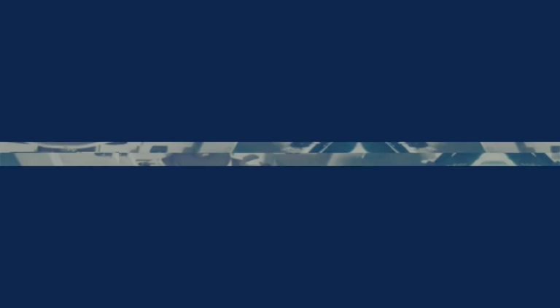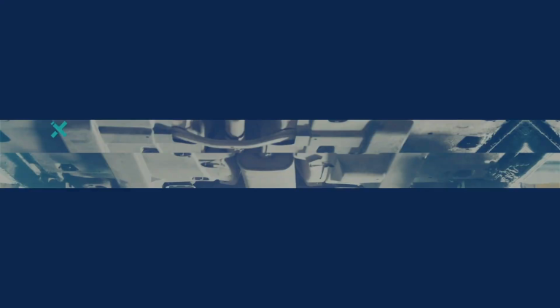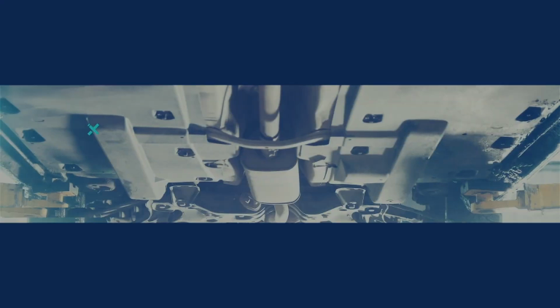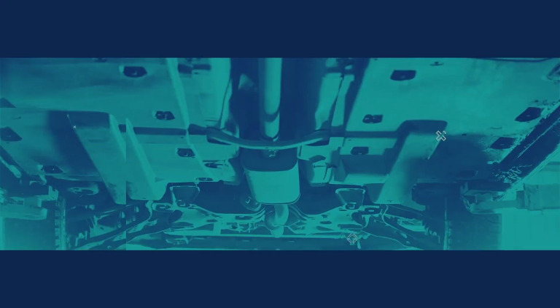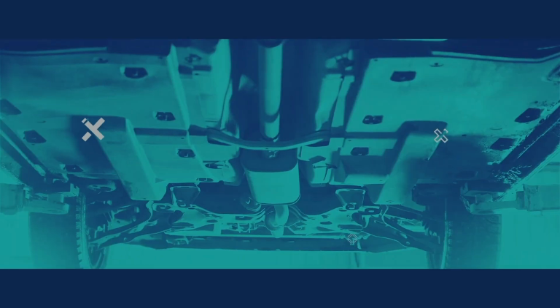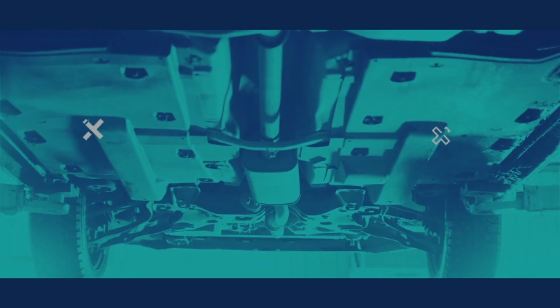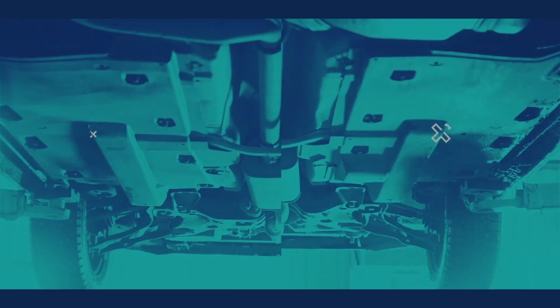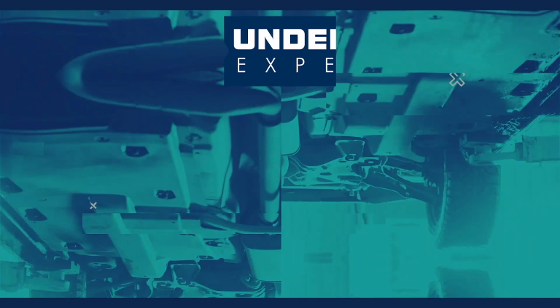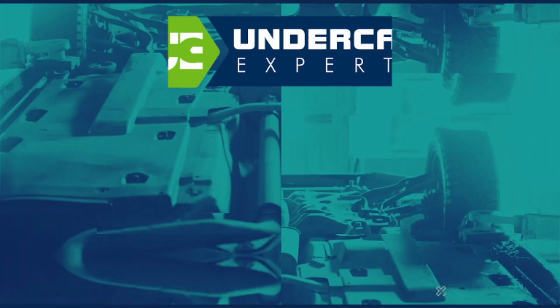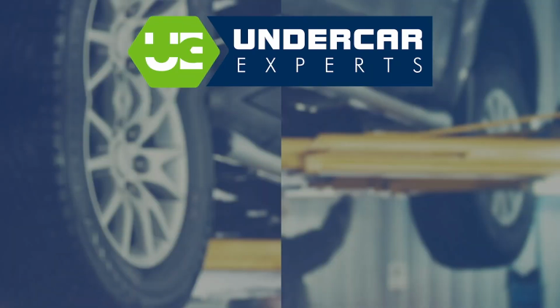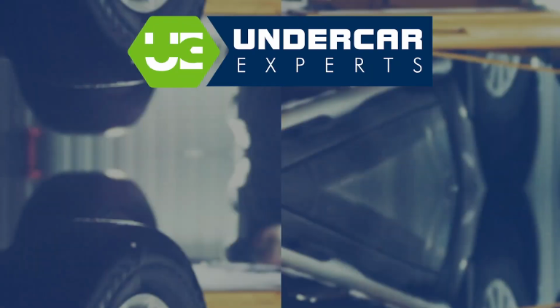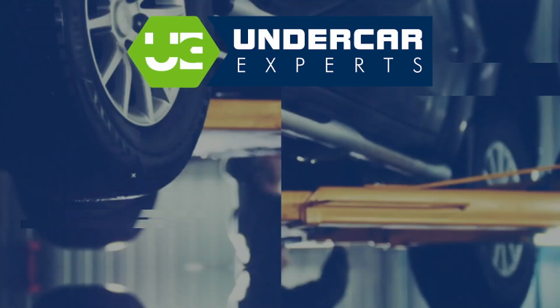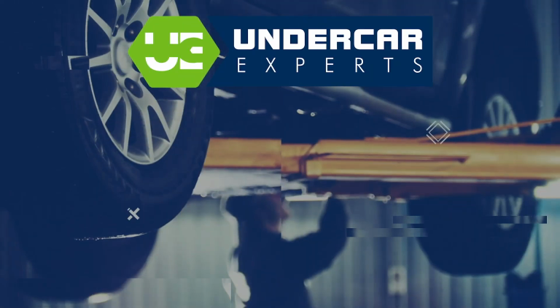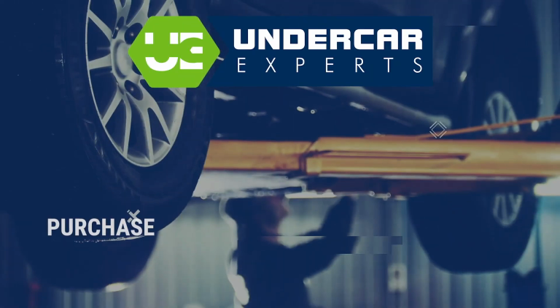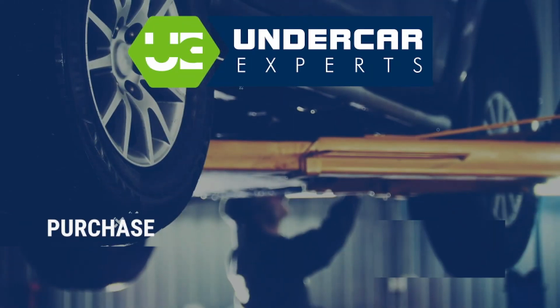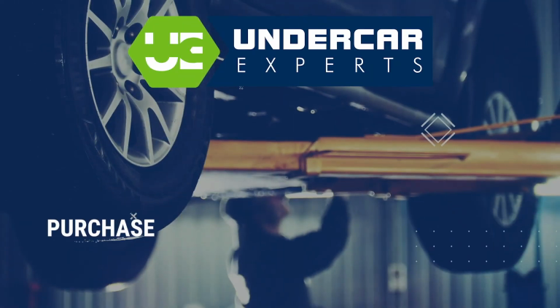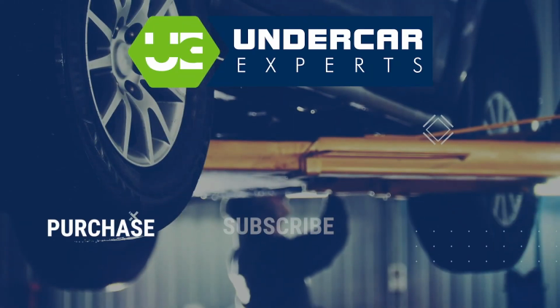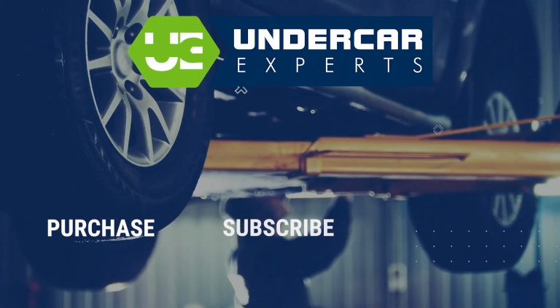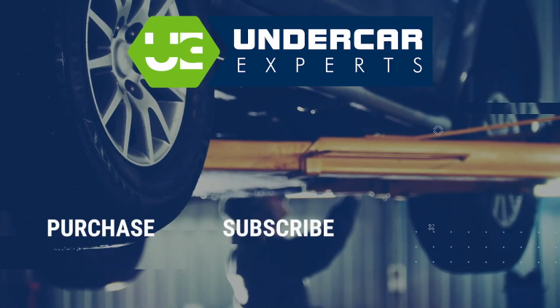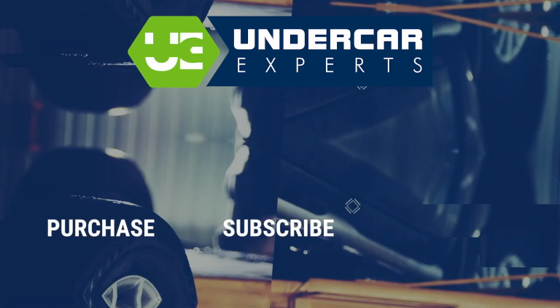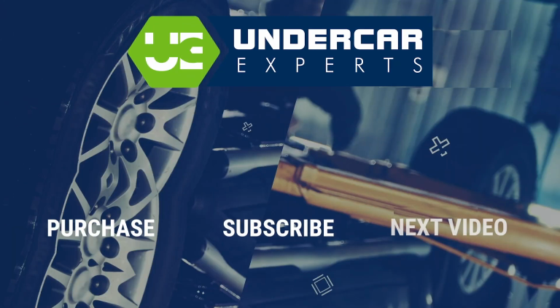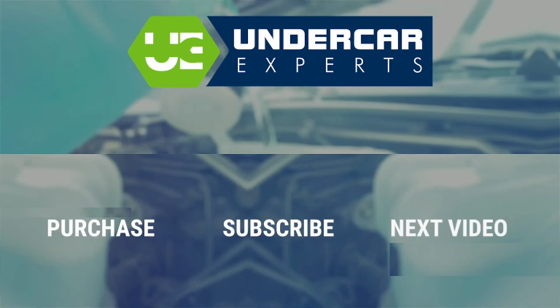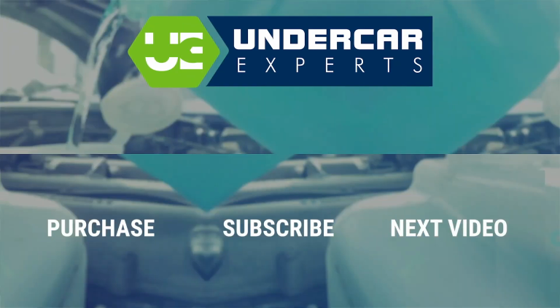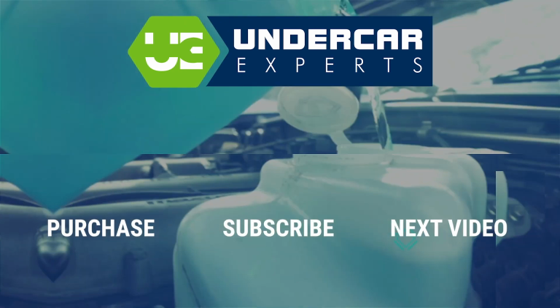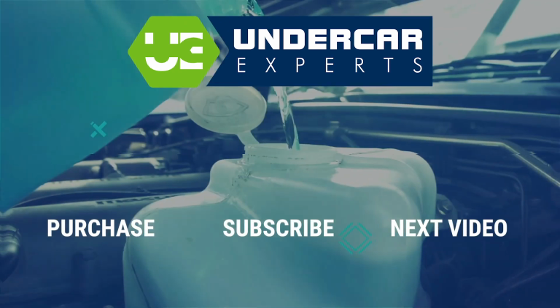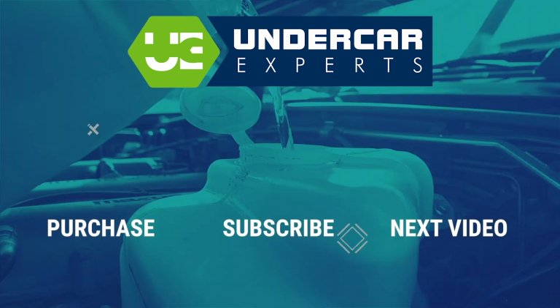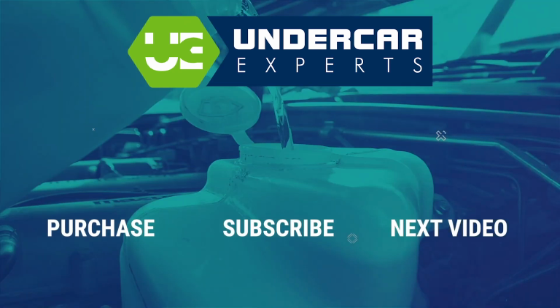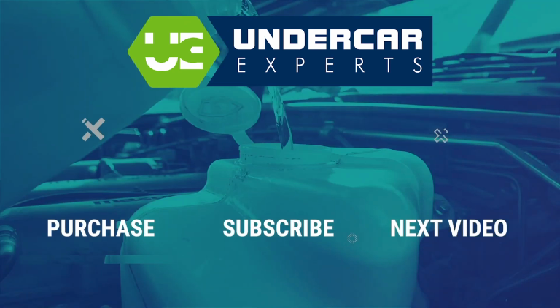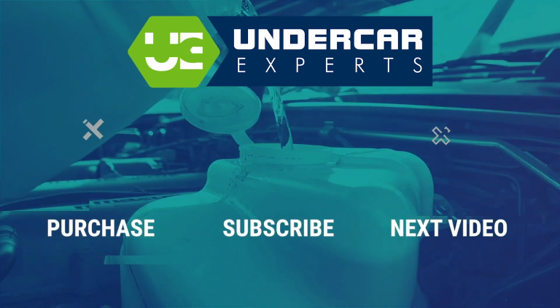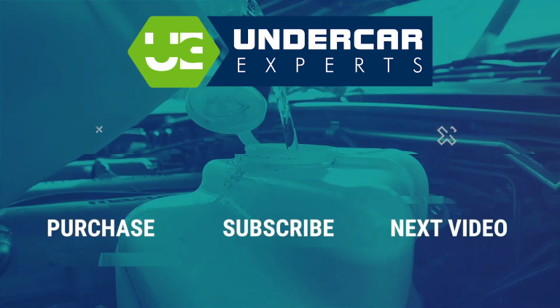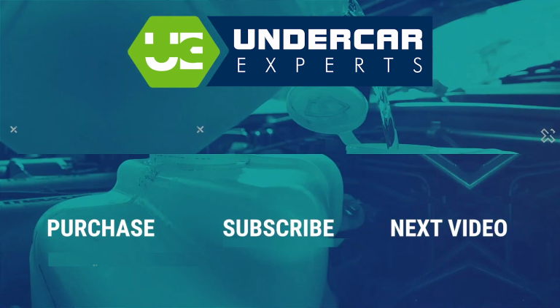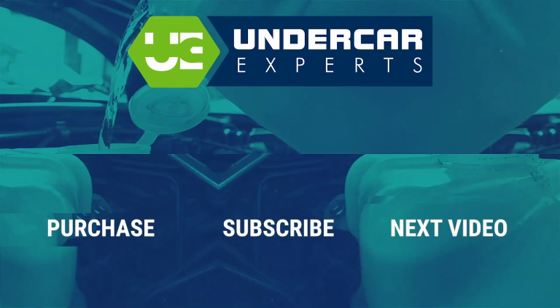For the best price, visit undercarexperts.com and don't forget to subscribe to our channel.